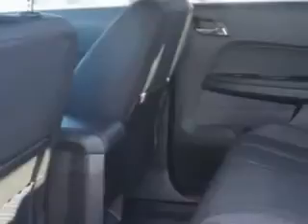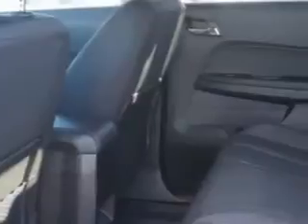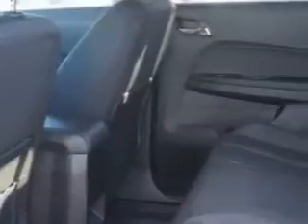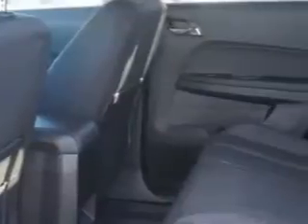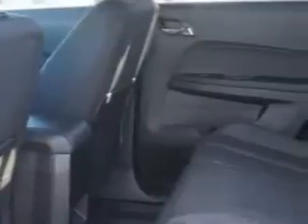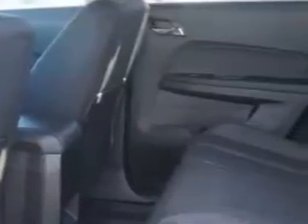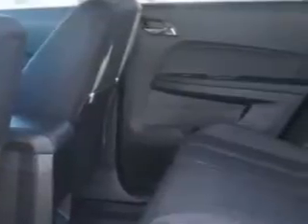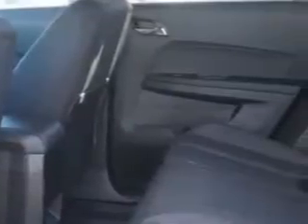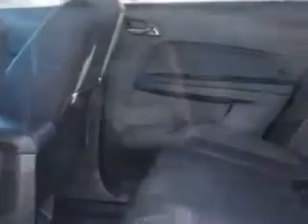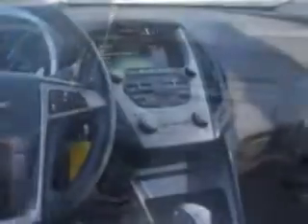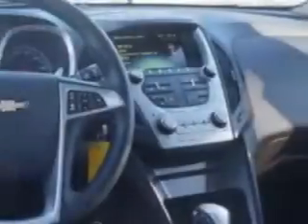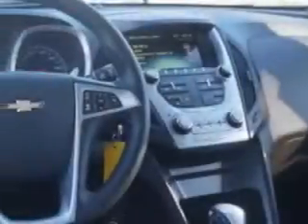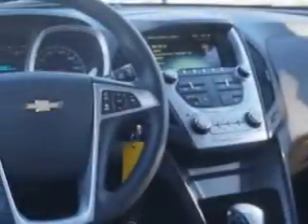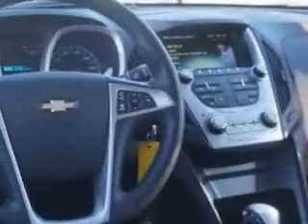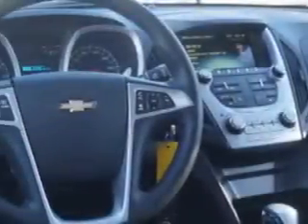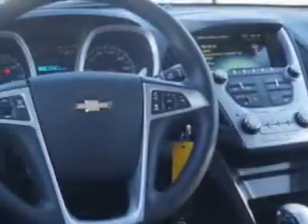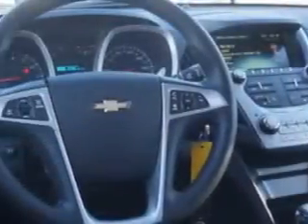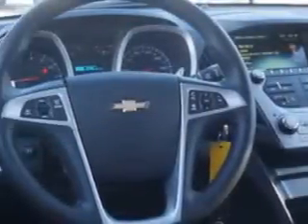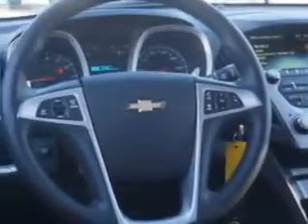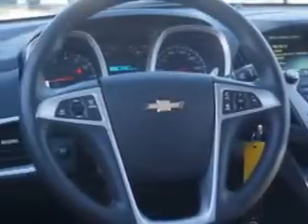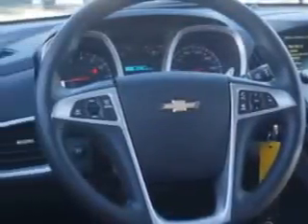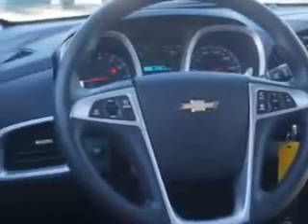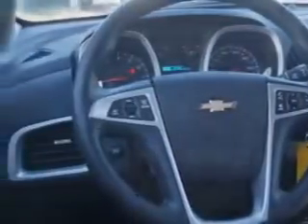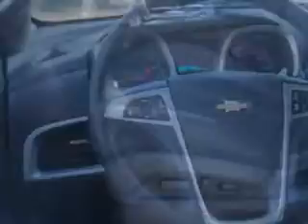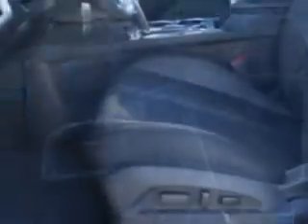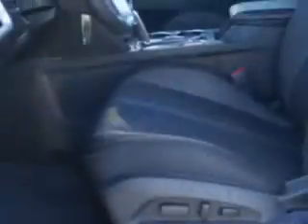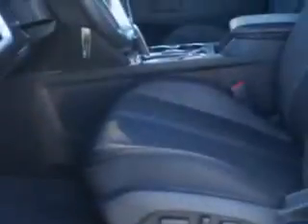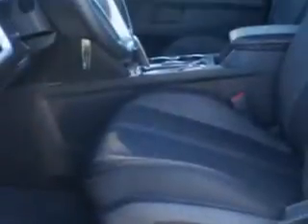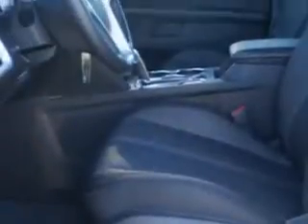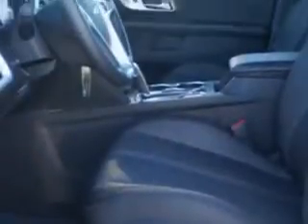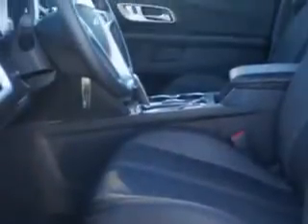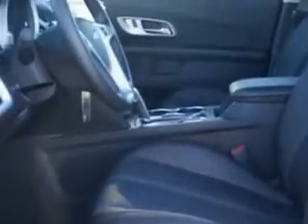Enjoy the drive and have peace of mind in this 2014 Chevrolet Equinox. See us at Larry H. Miller Chevrolet of Murray today.